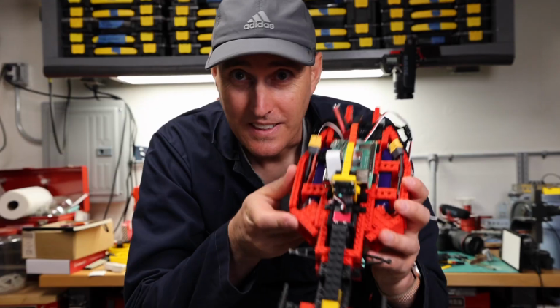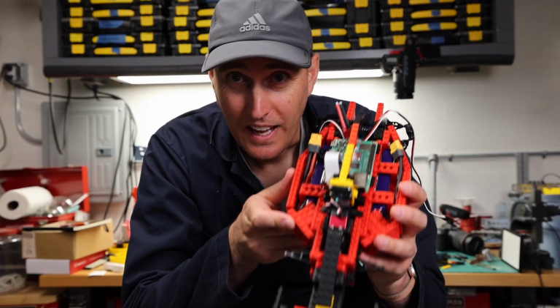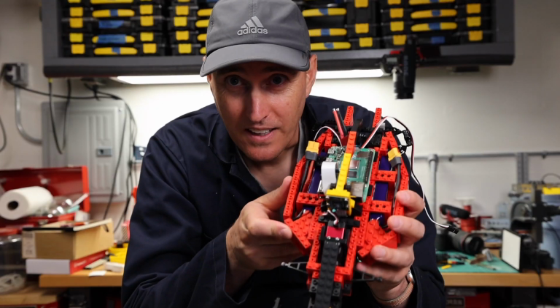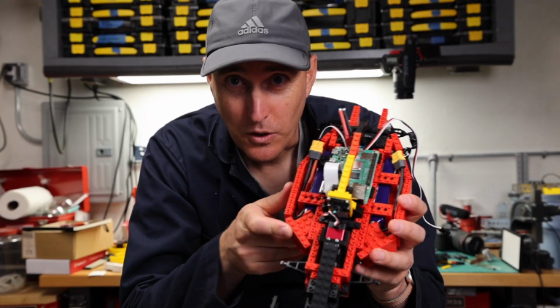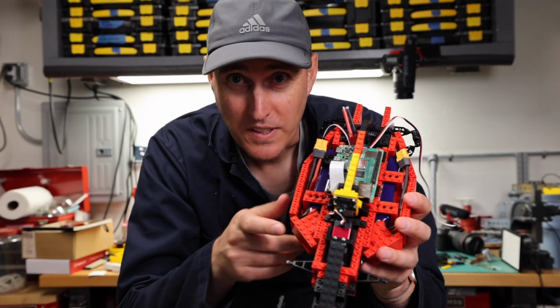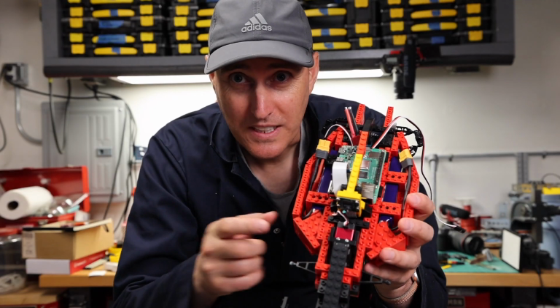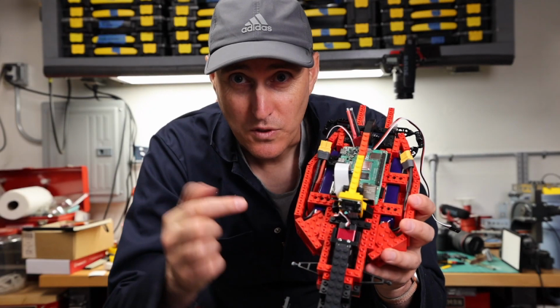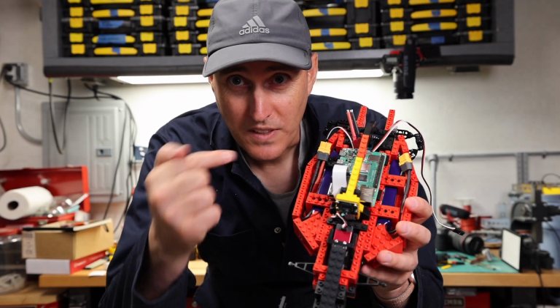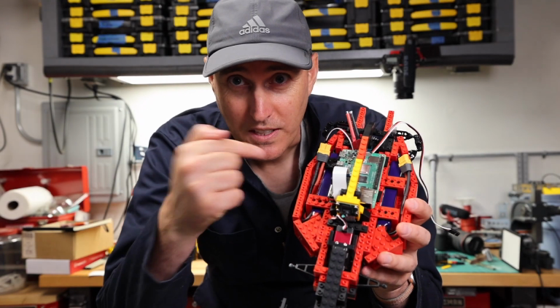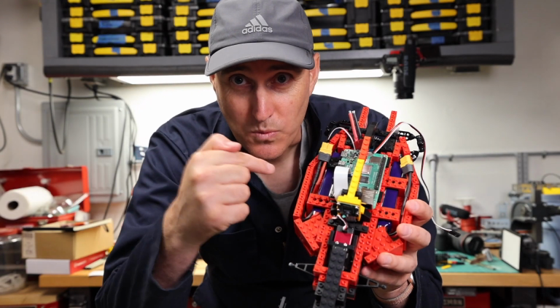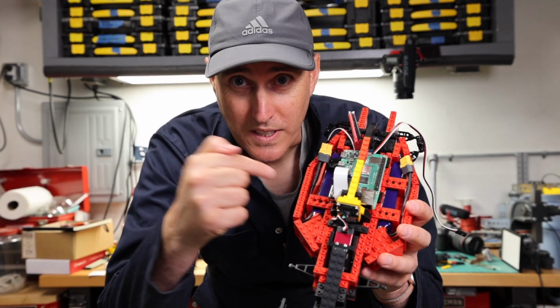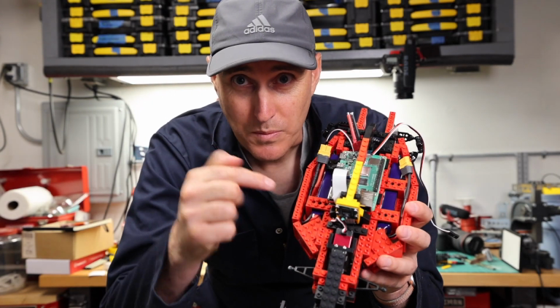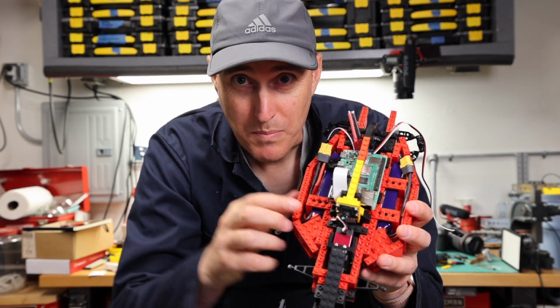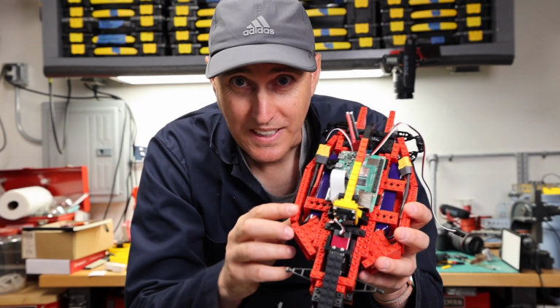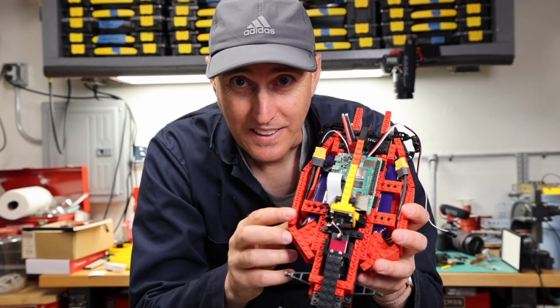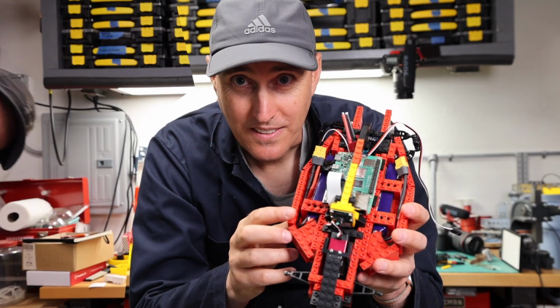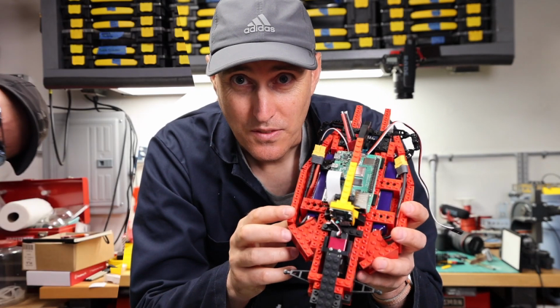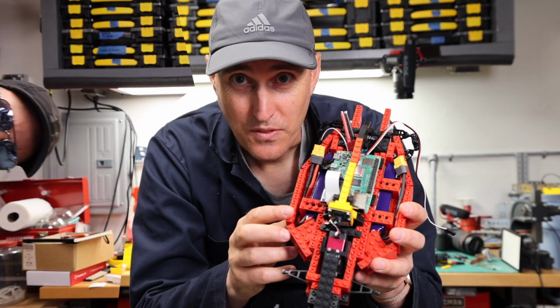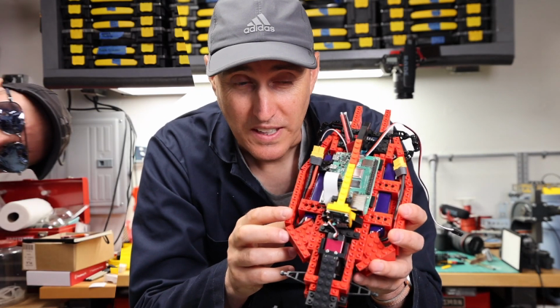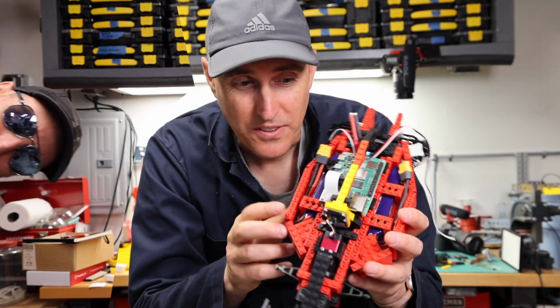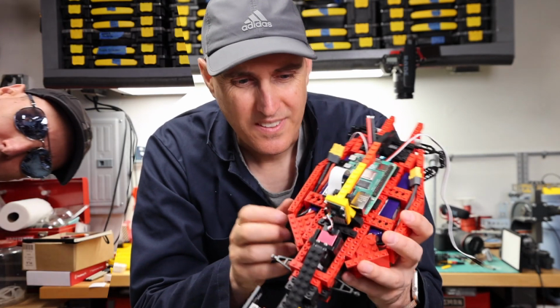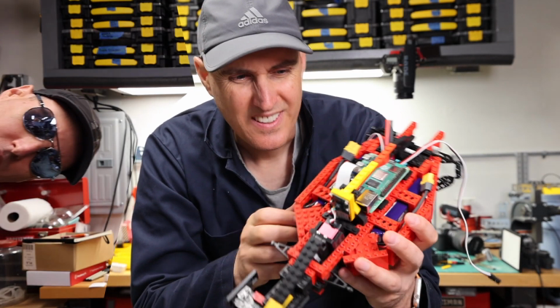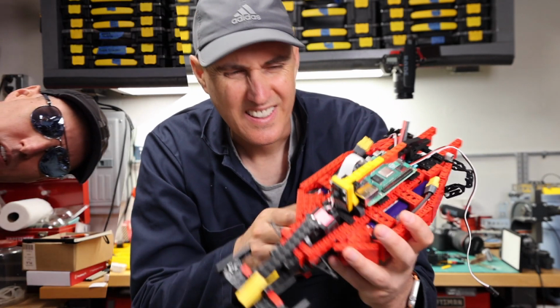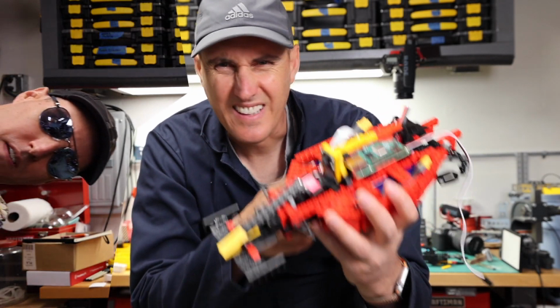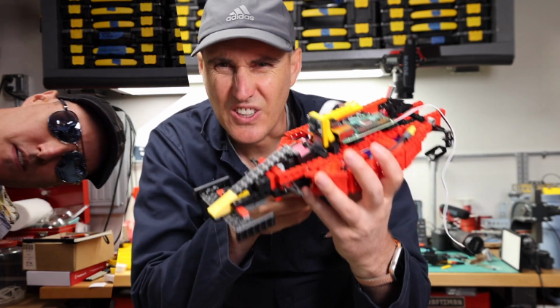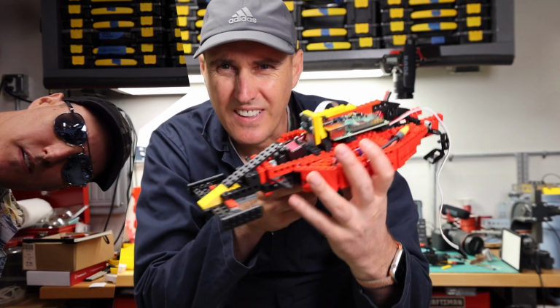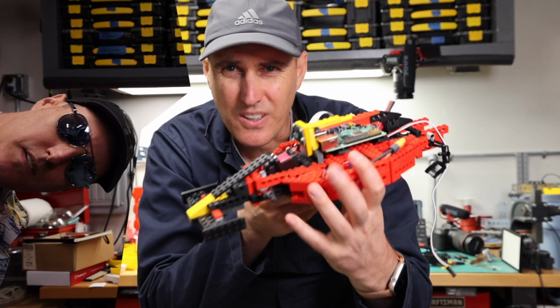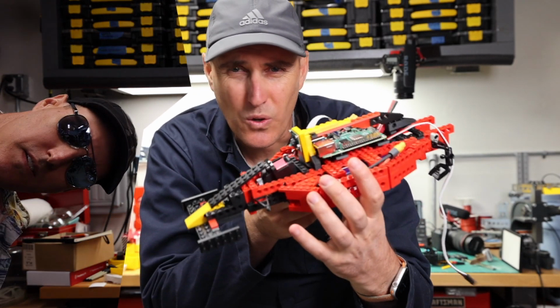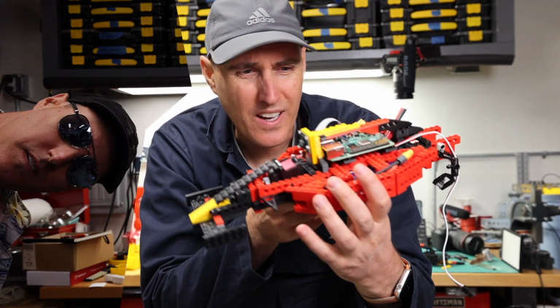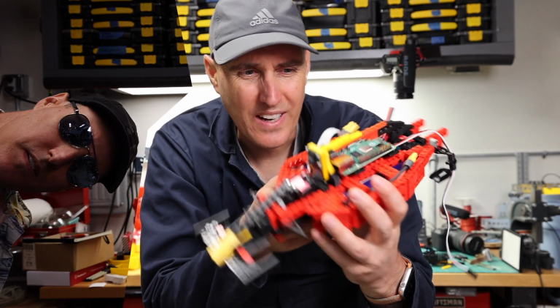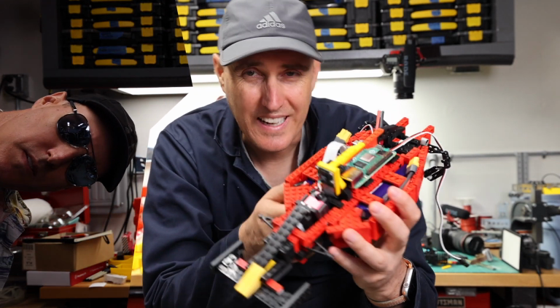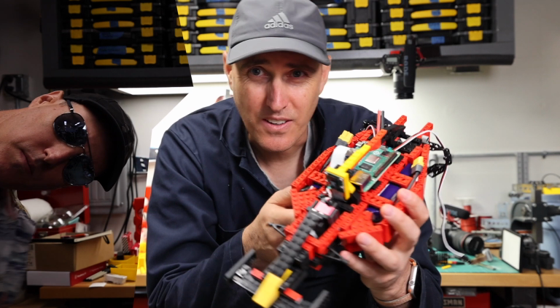Over the next few videos, we're going to be making this. It doesn't look like a whole lot right now.